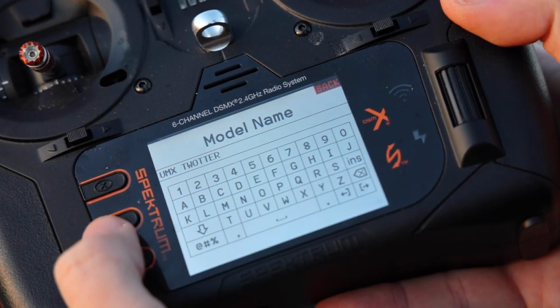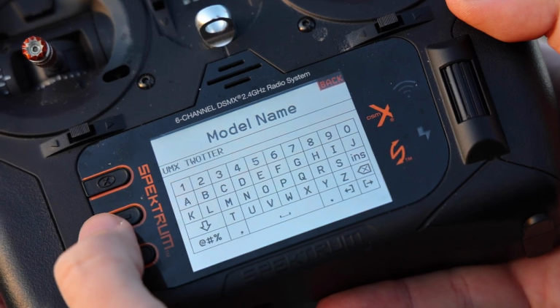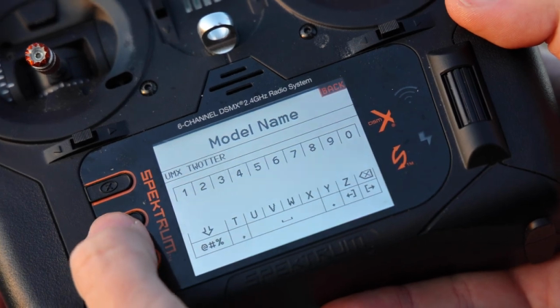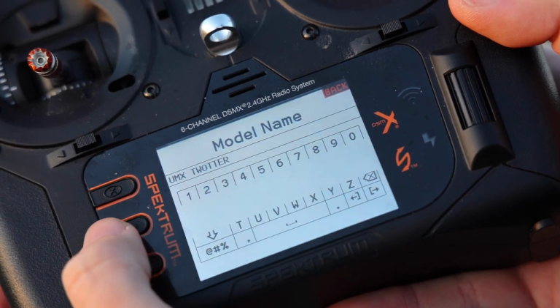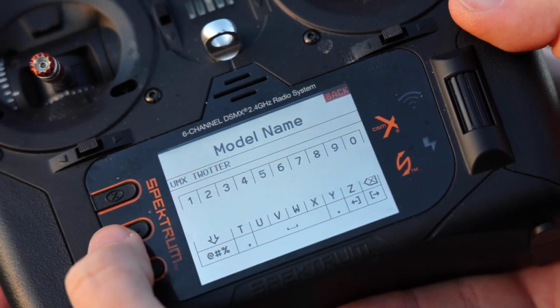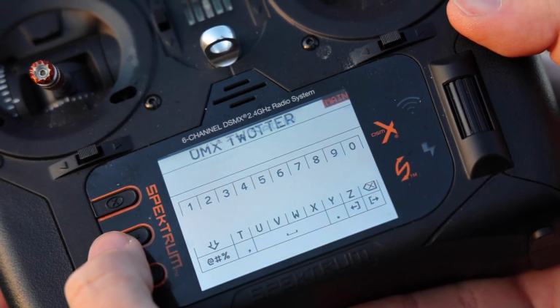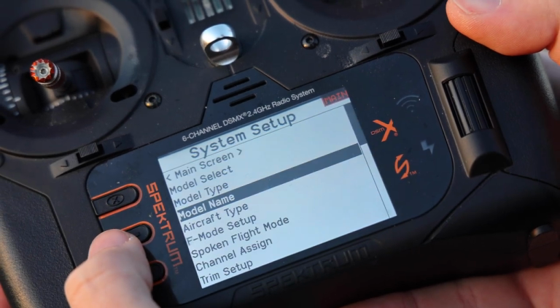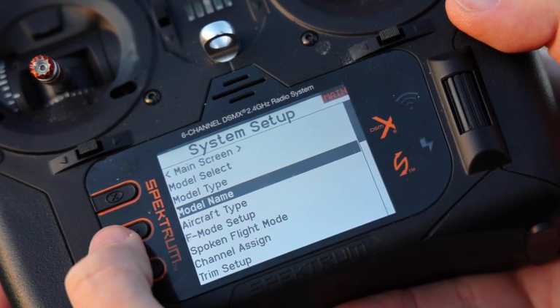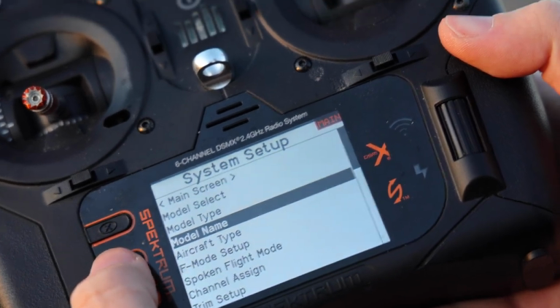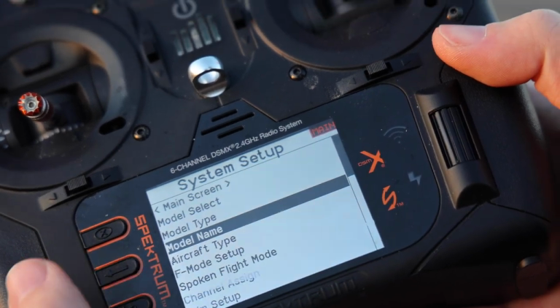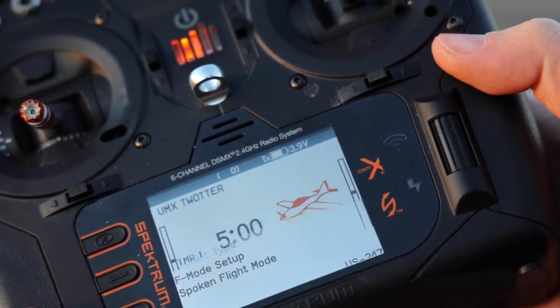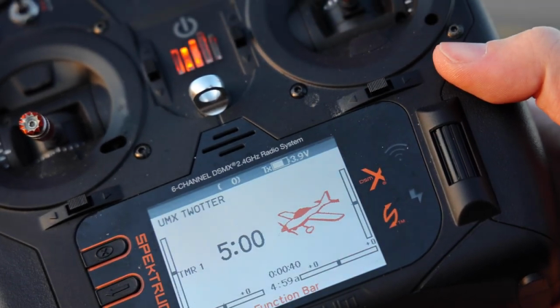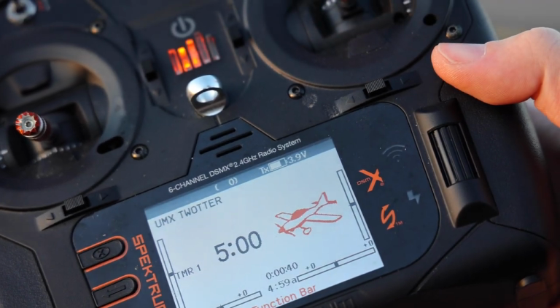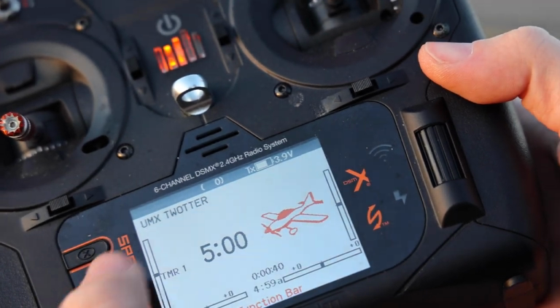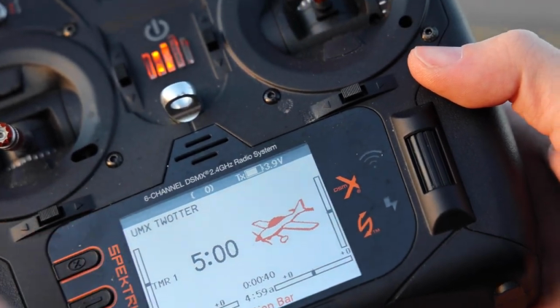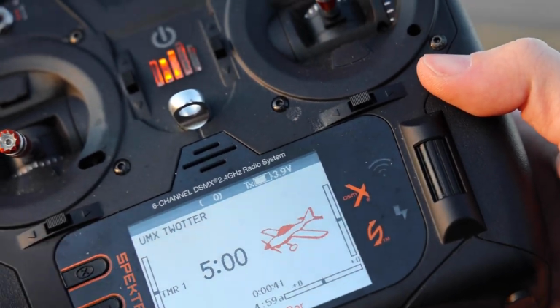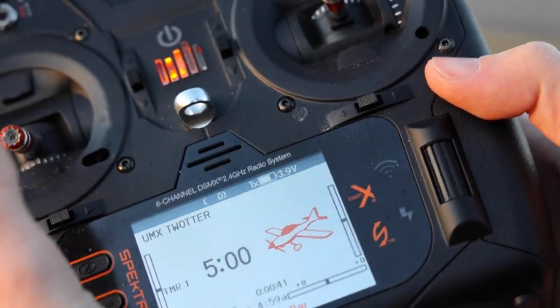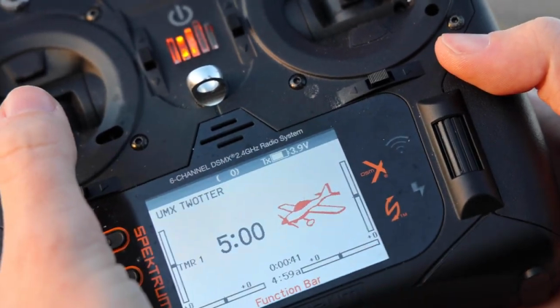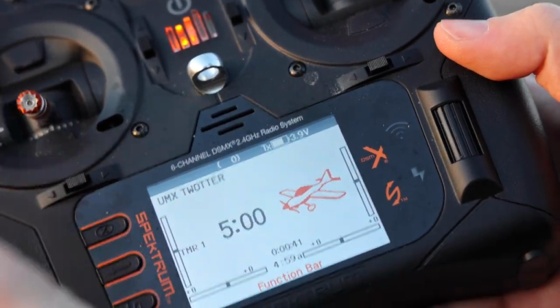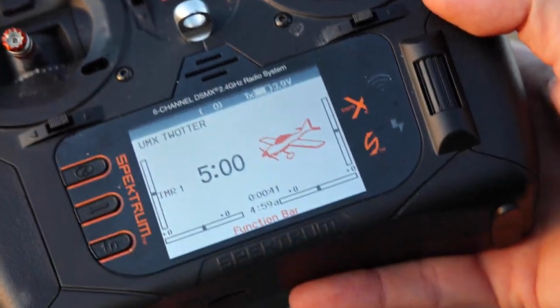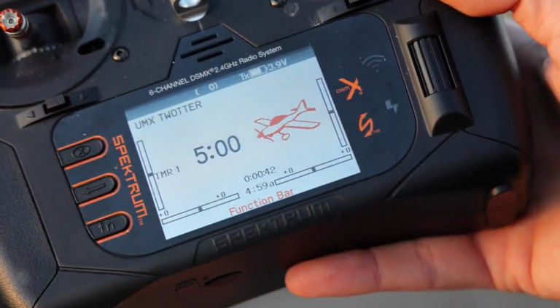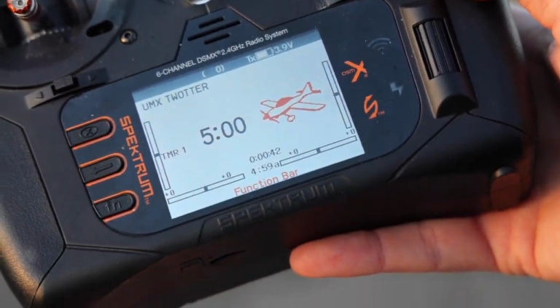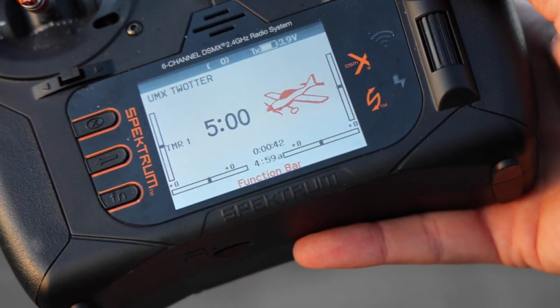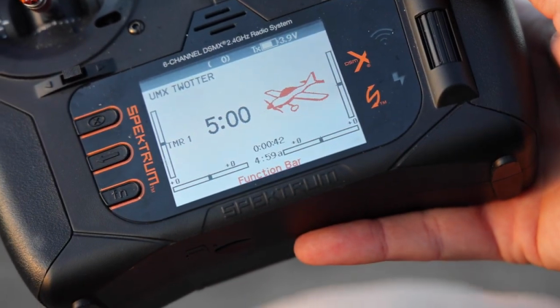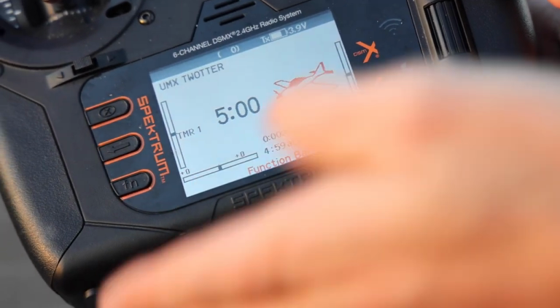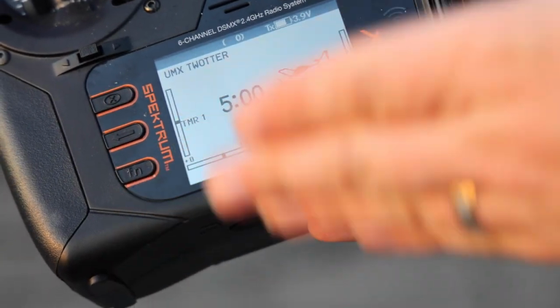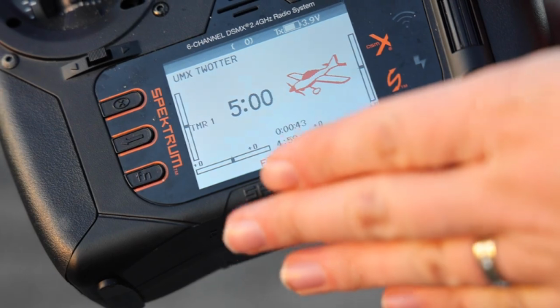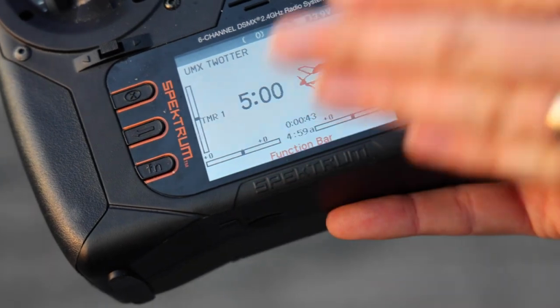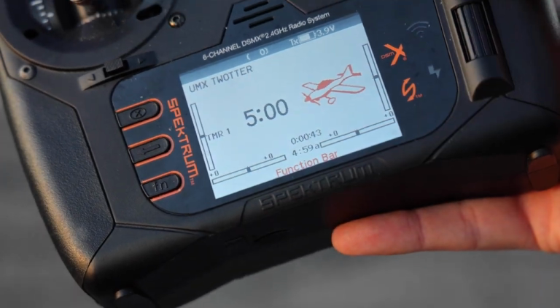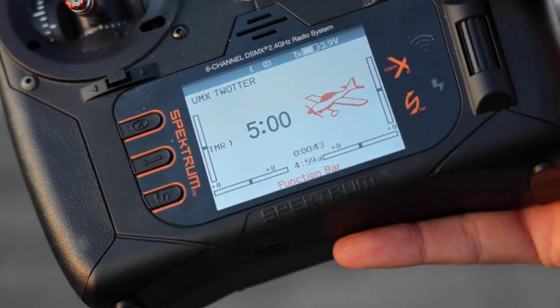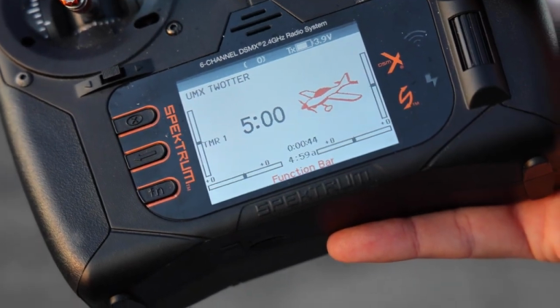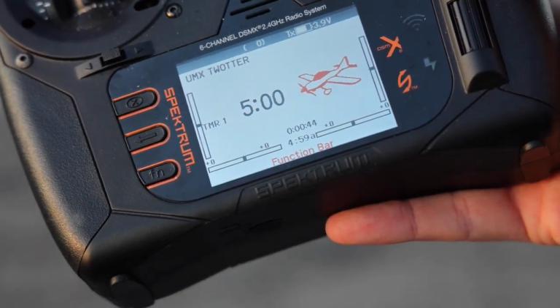We're going back through the menus and now we're ready to bind. We power off the radio.